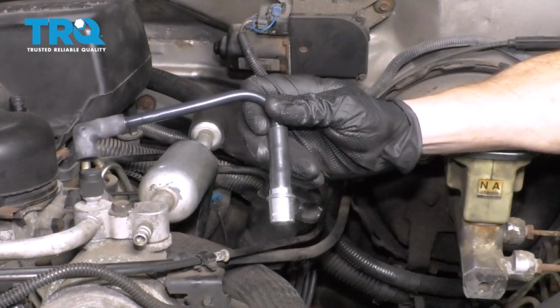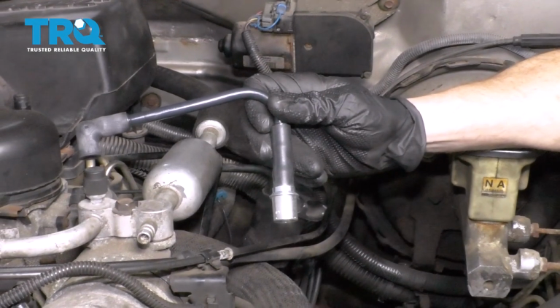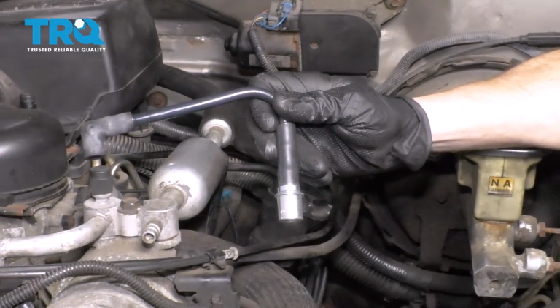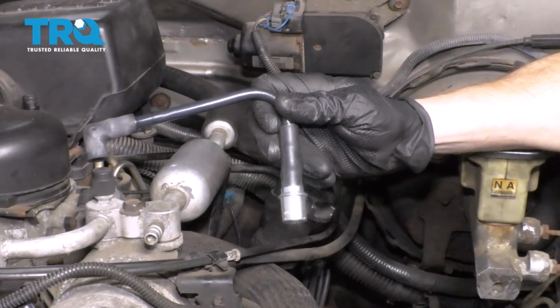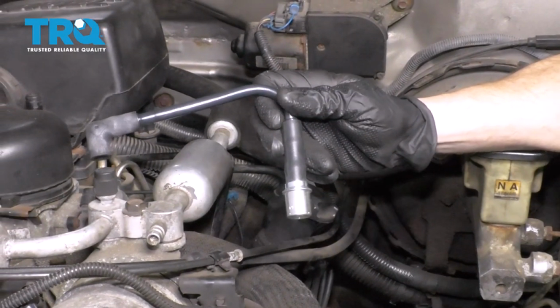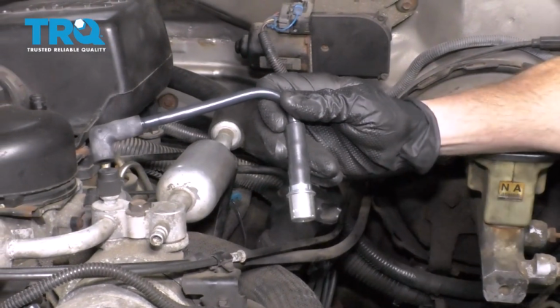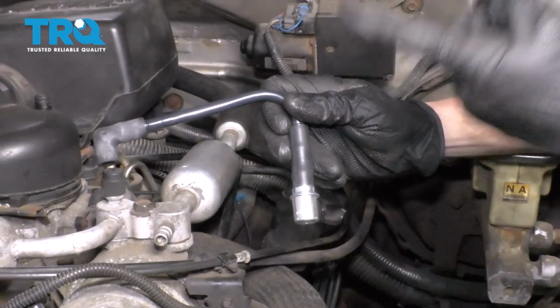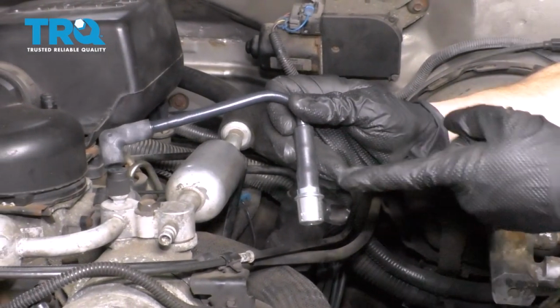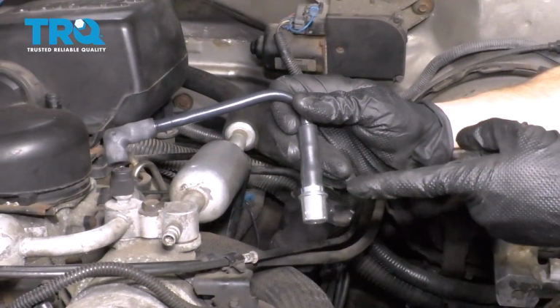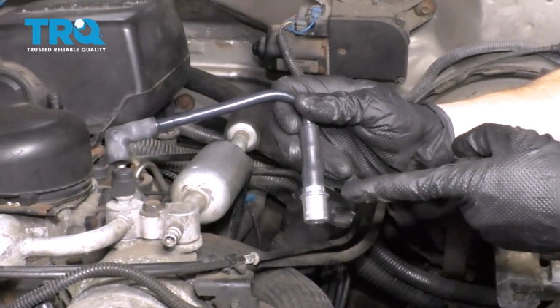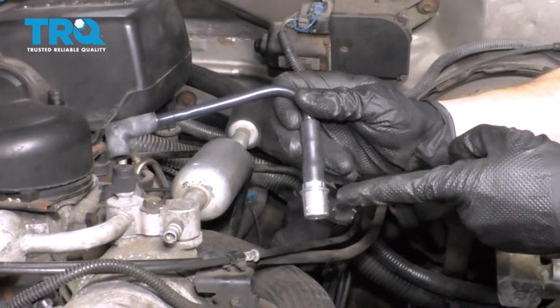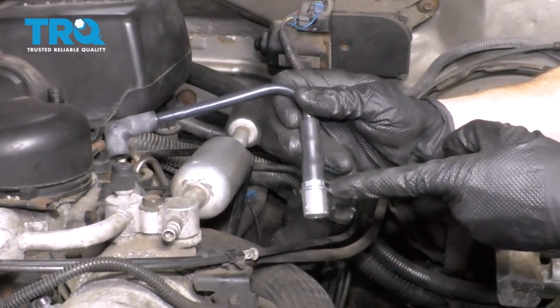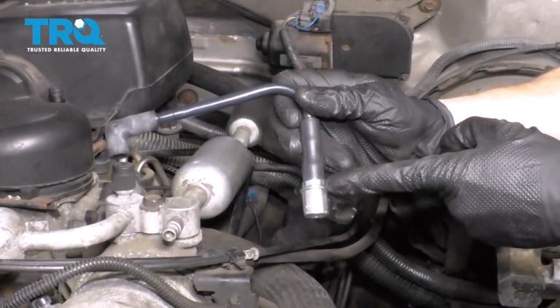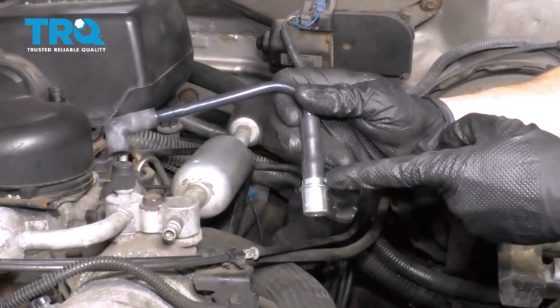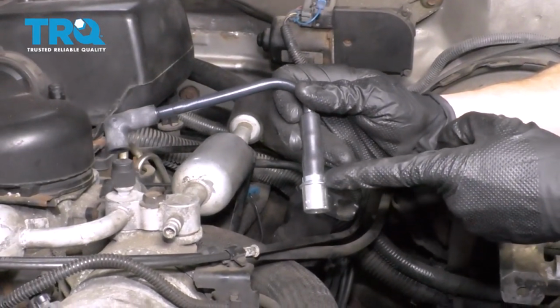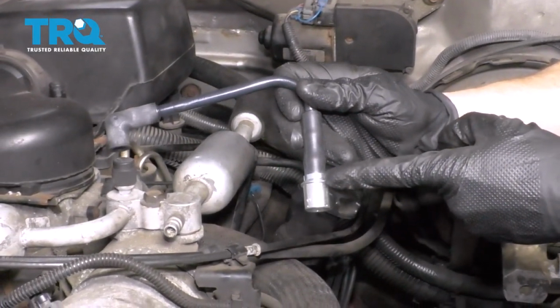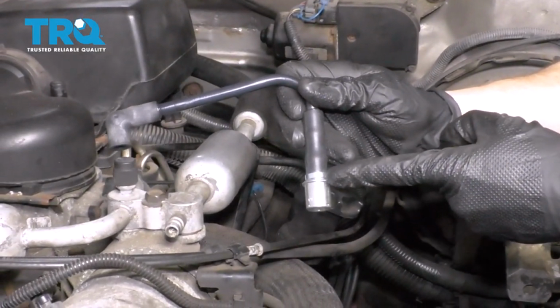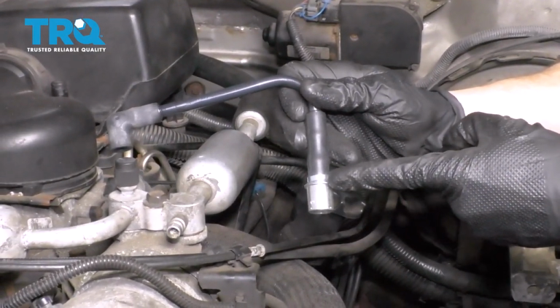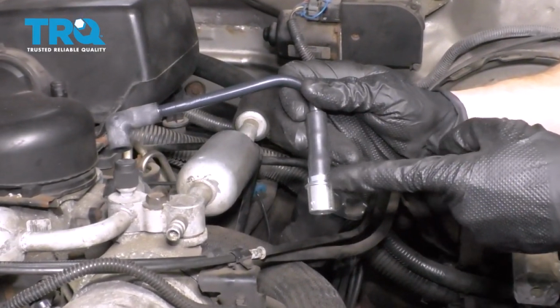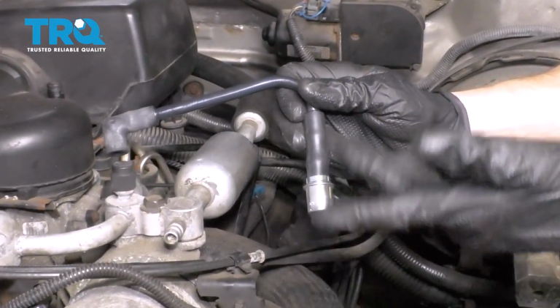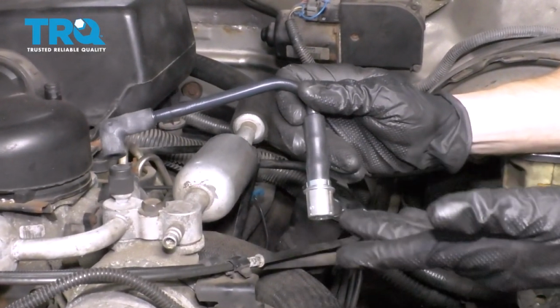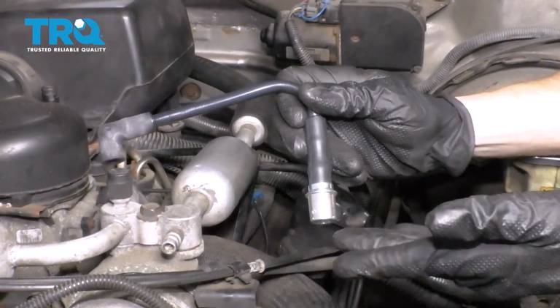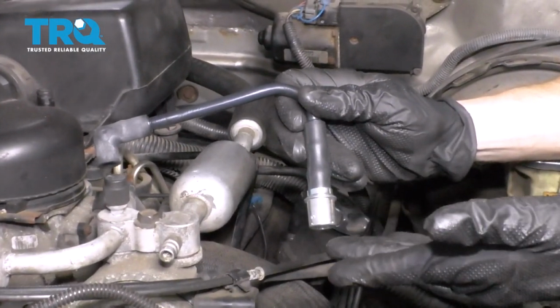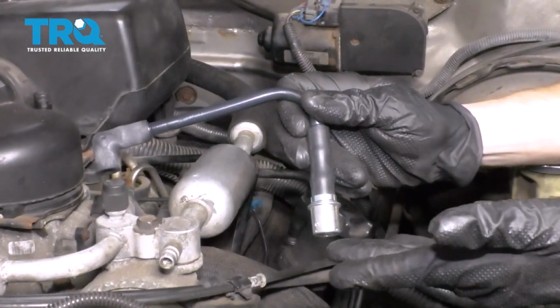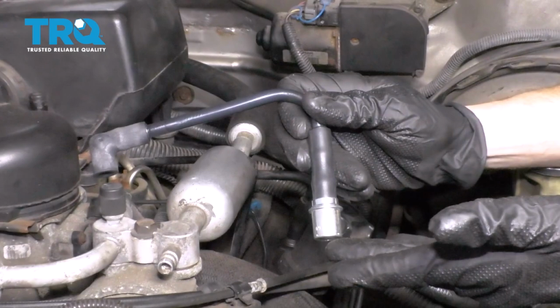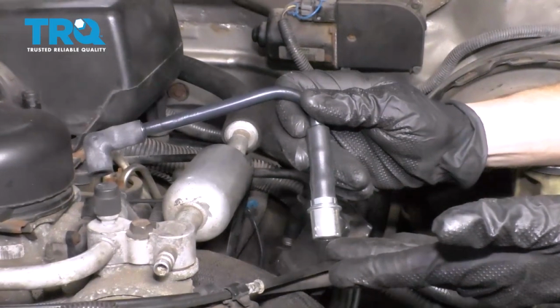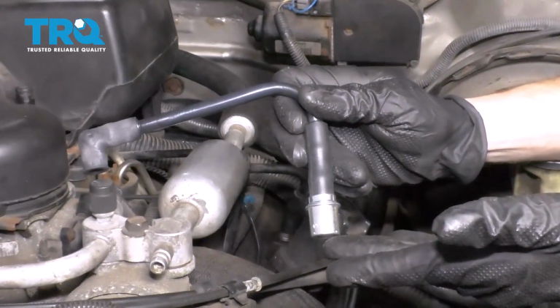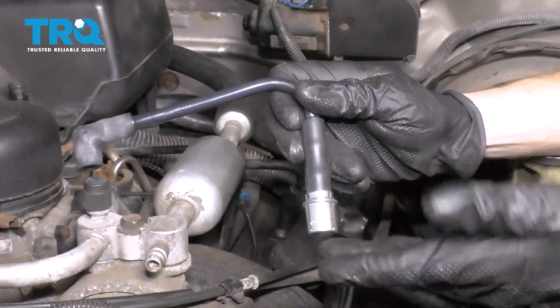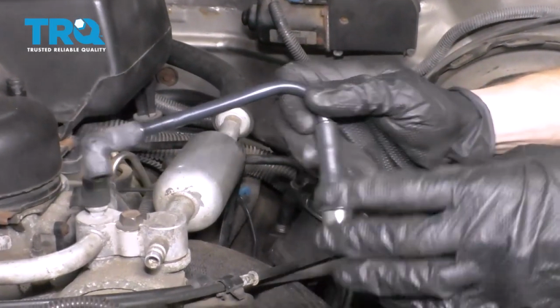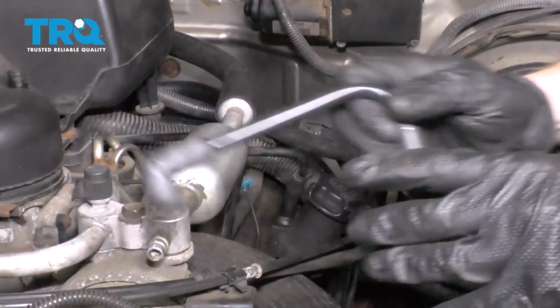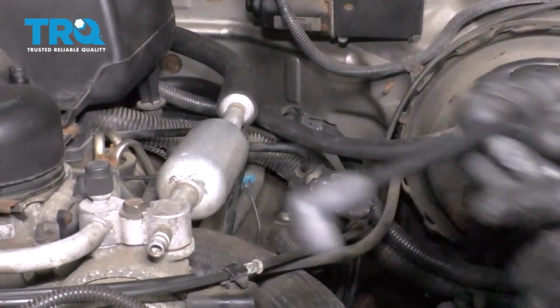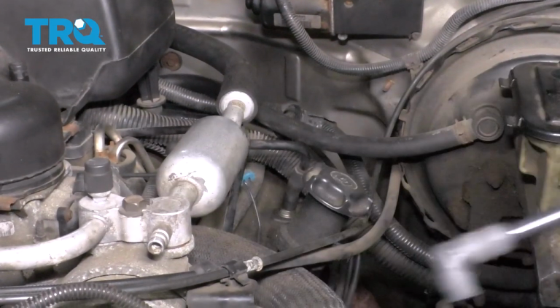Okay friends, it's time to get started on replacing our PCV valve. One of the first things we have to do is locate it.